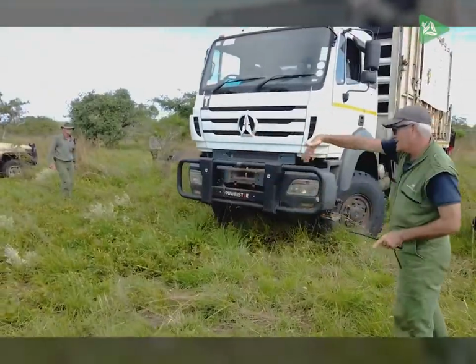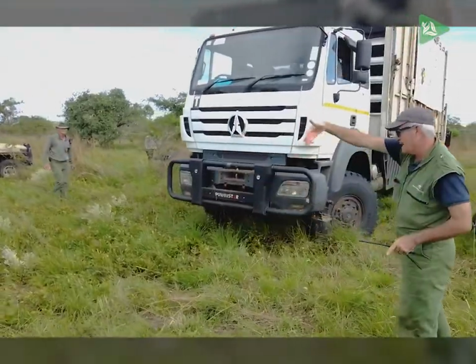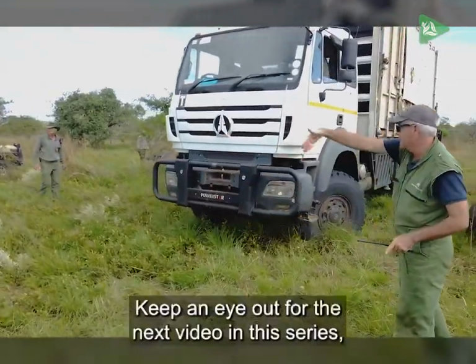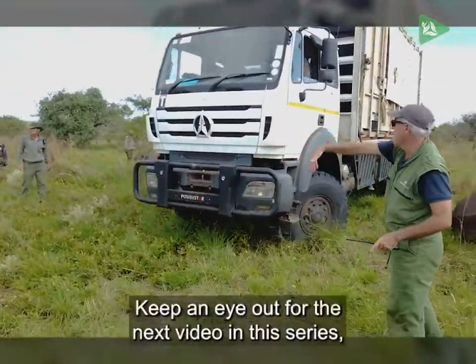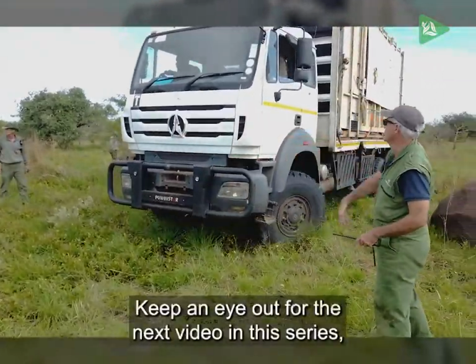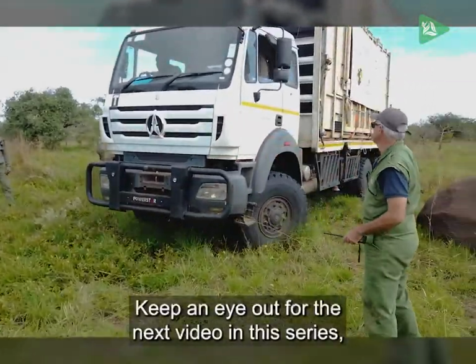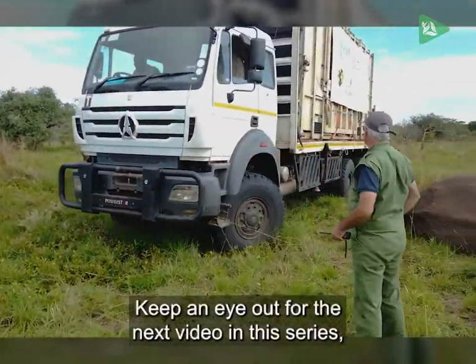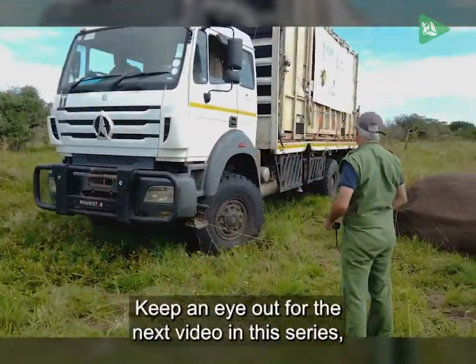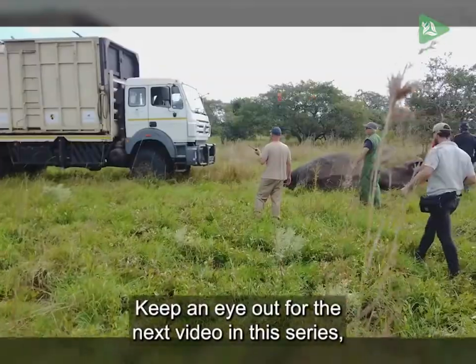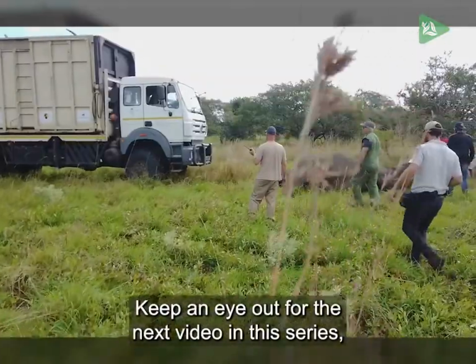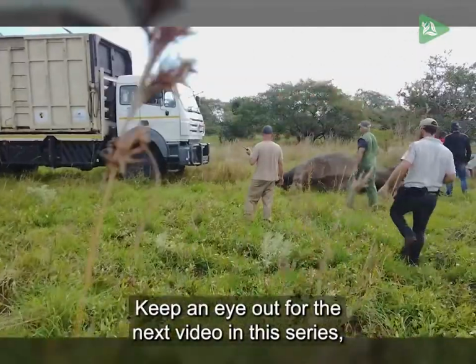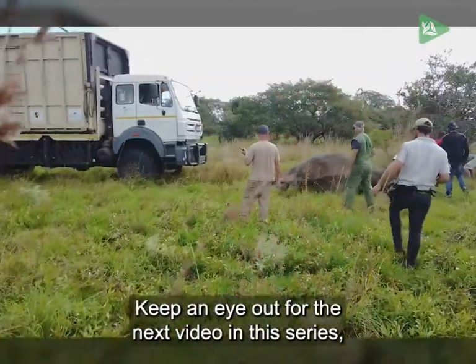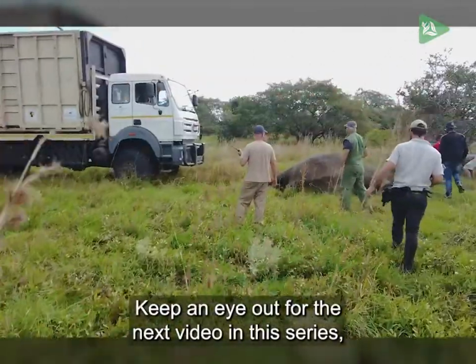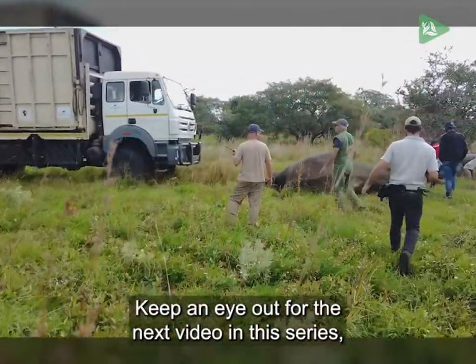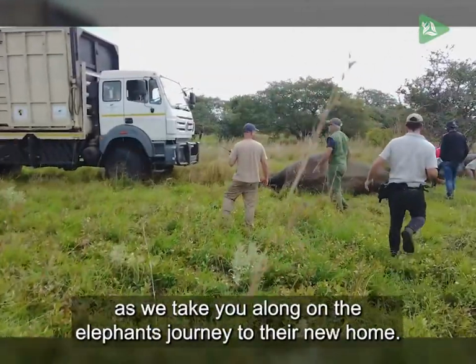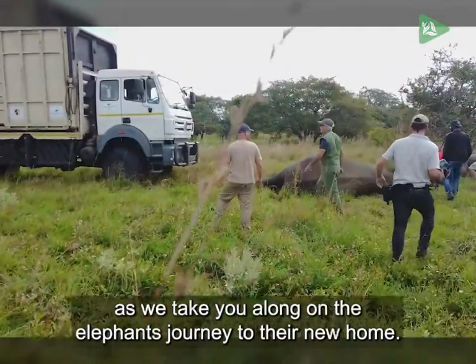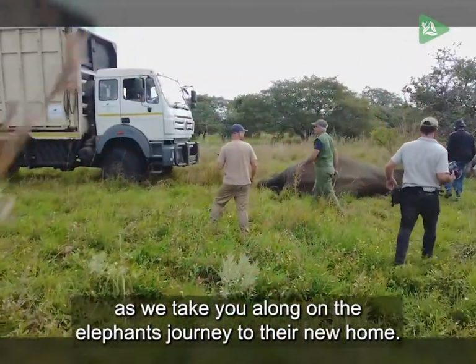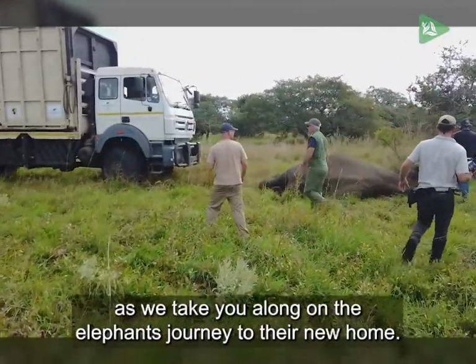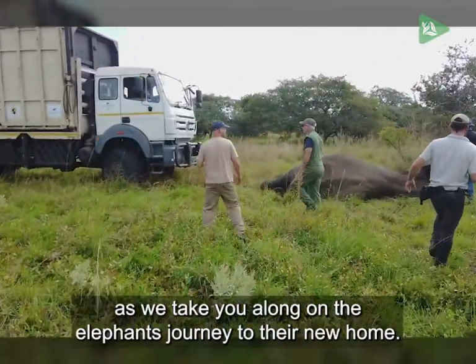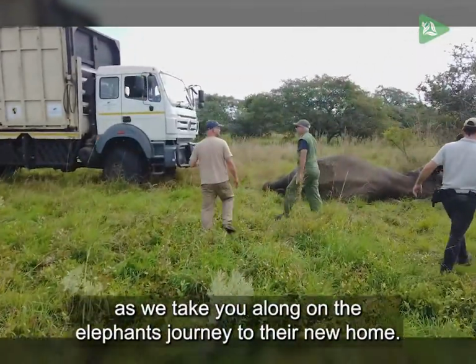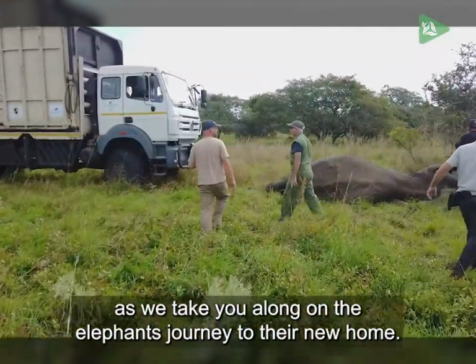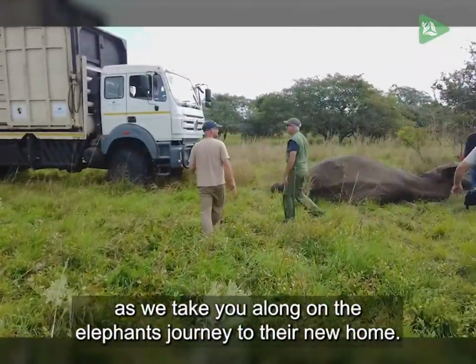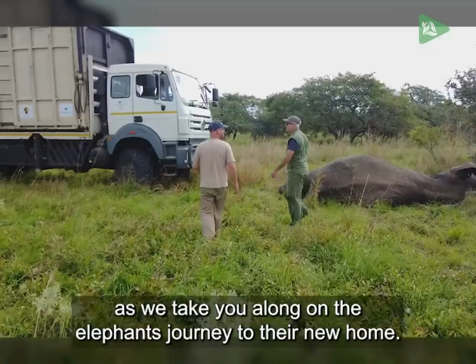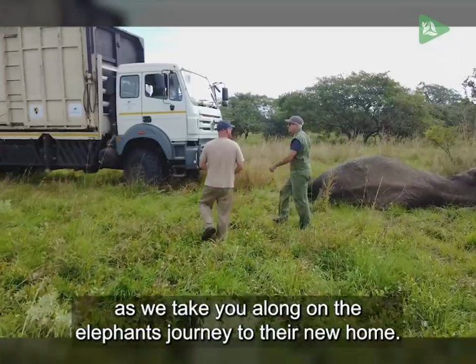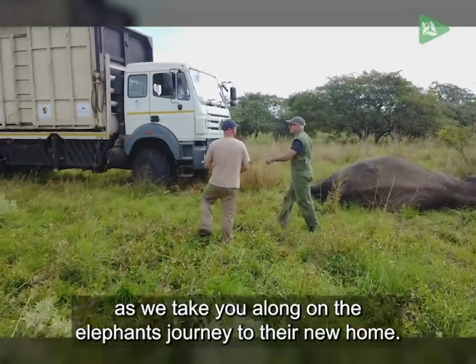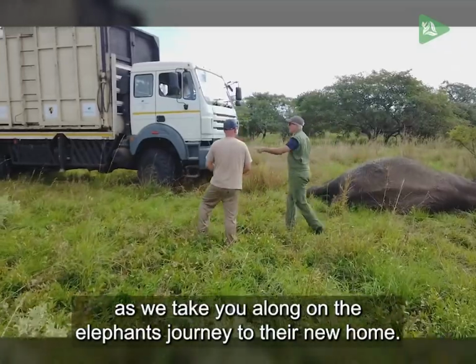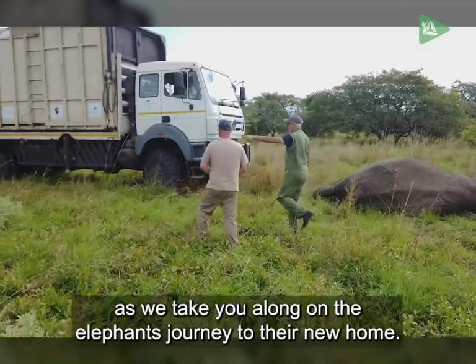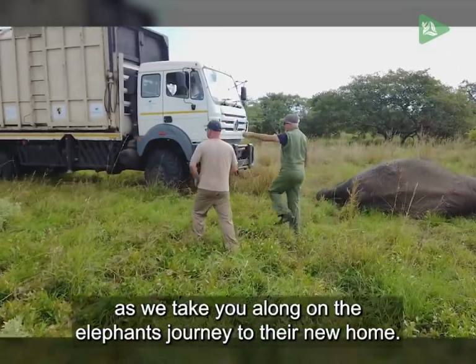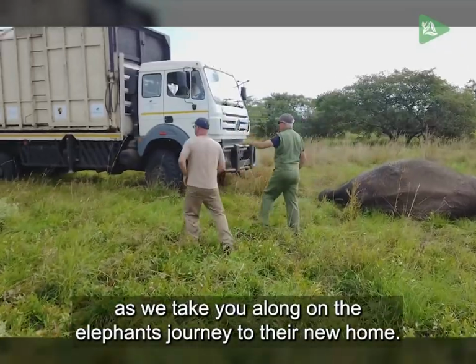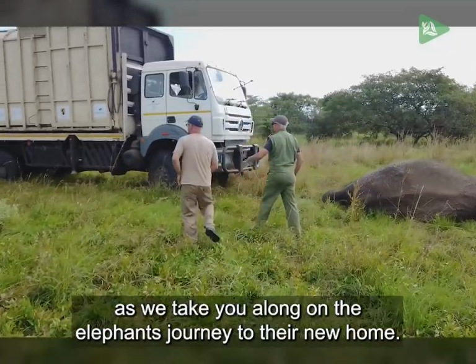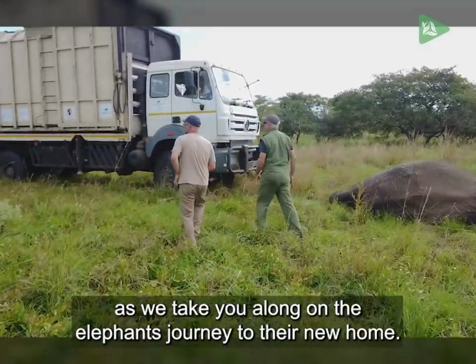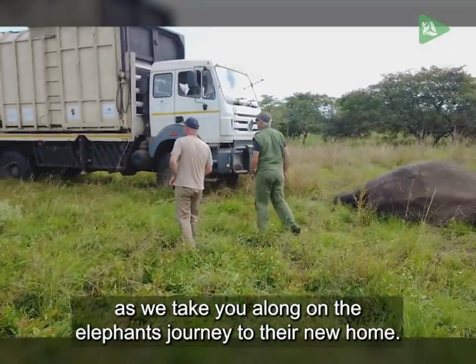Keep an eye out for the next video in this series as we take you along on the elephants' journey to their new home.